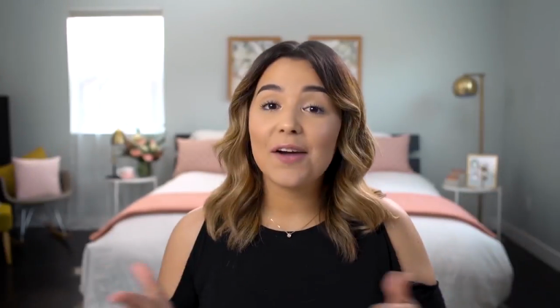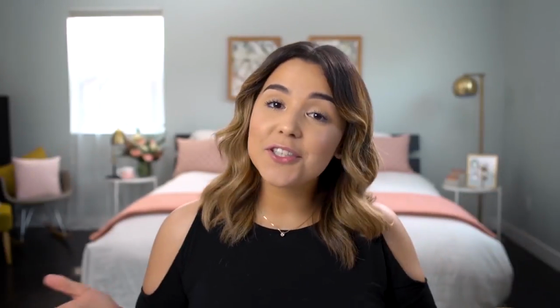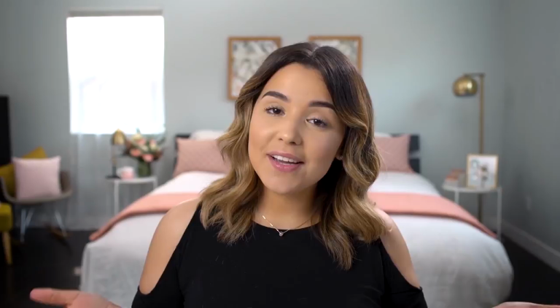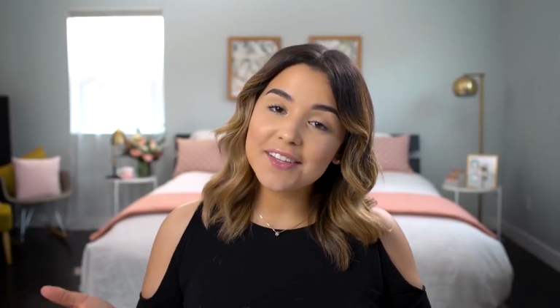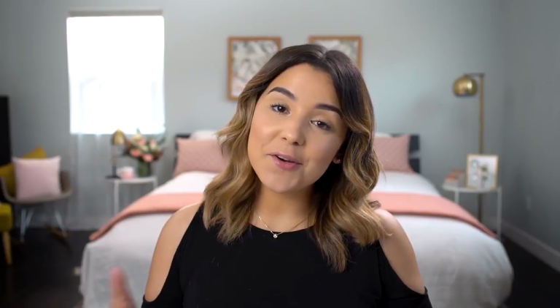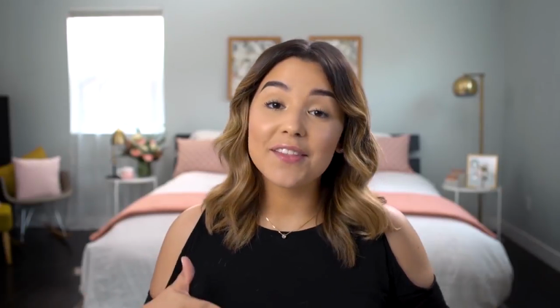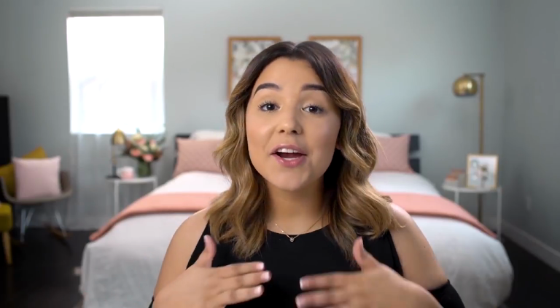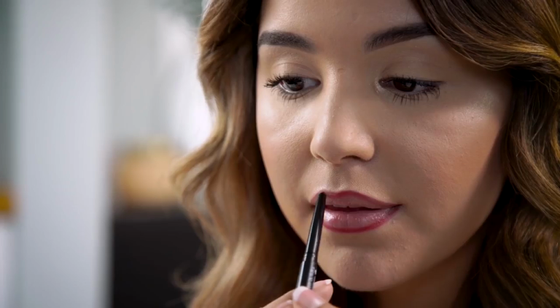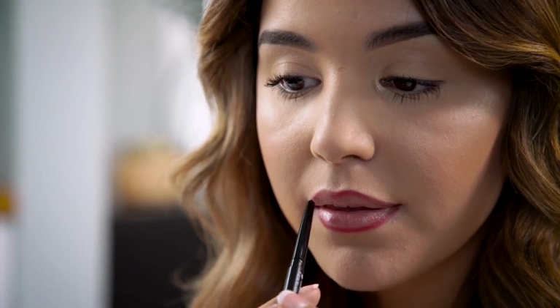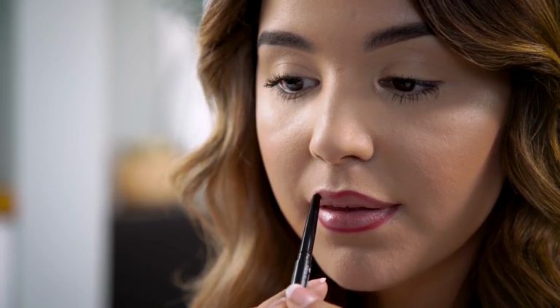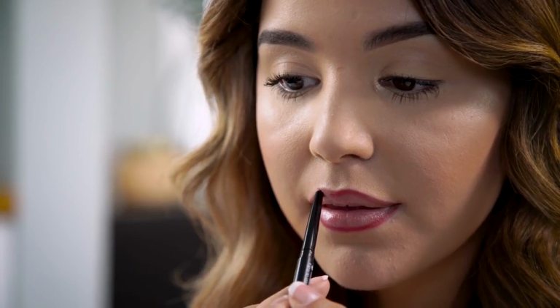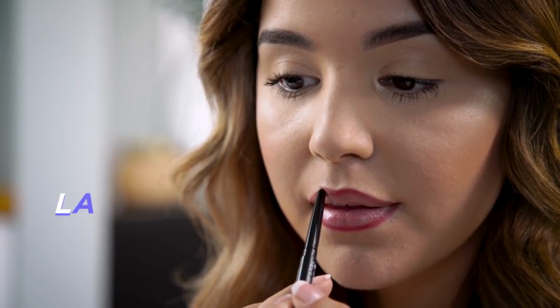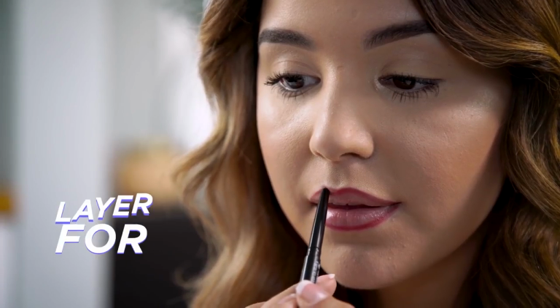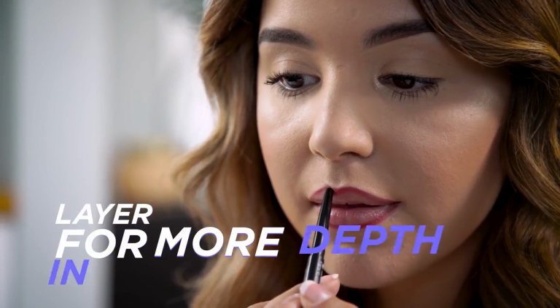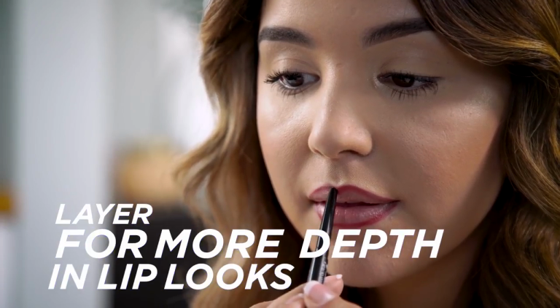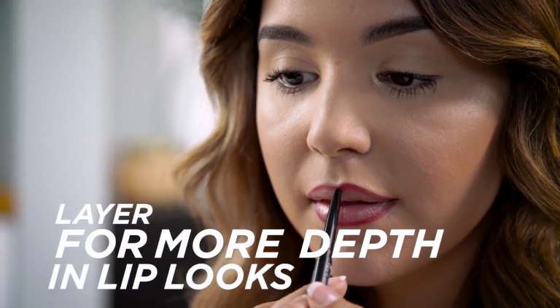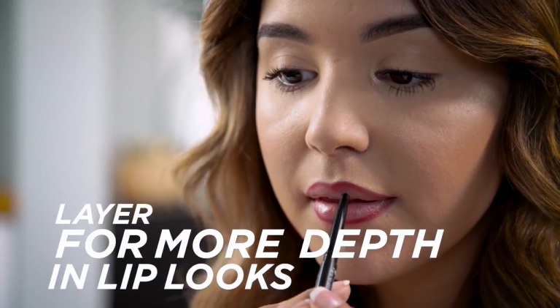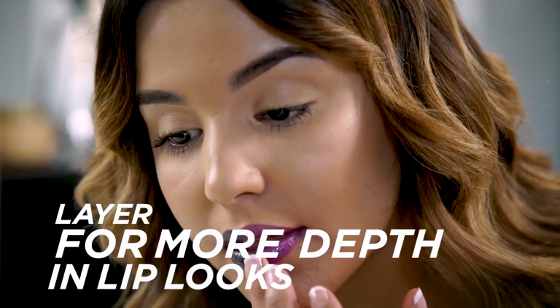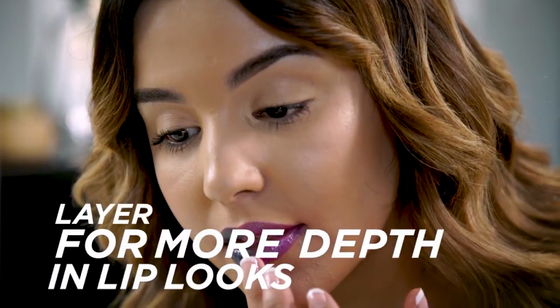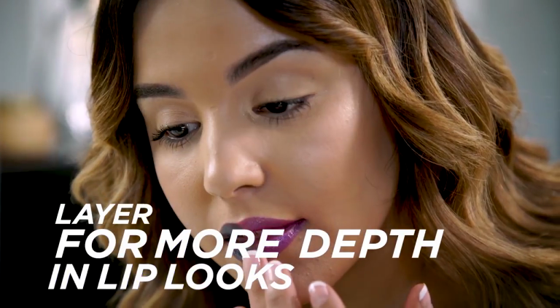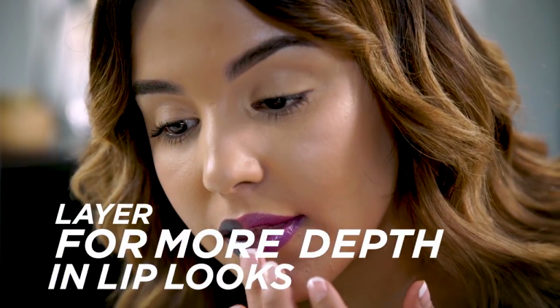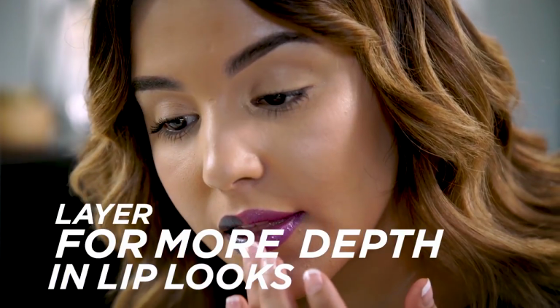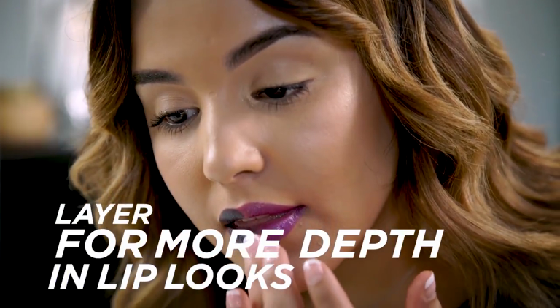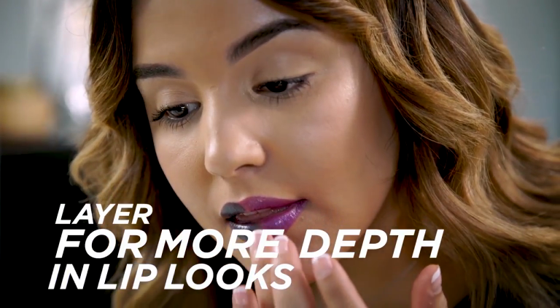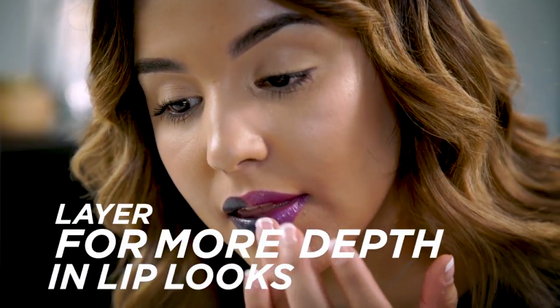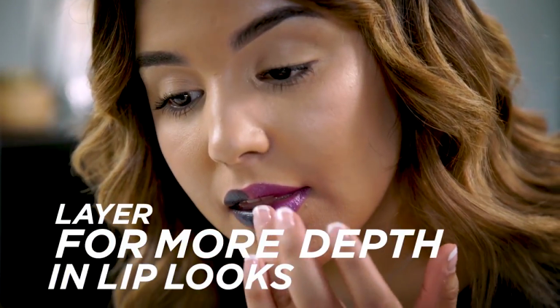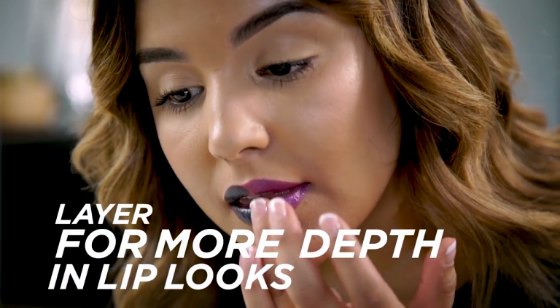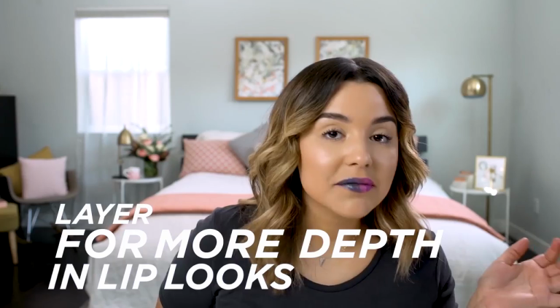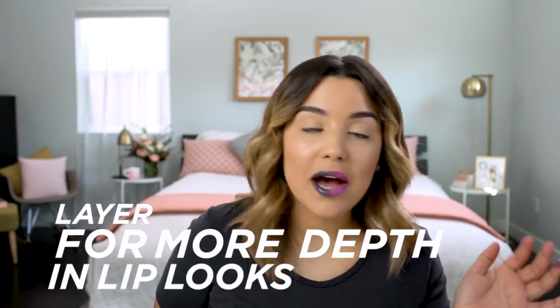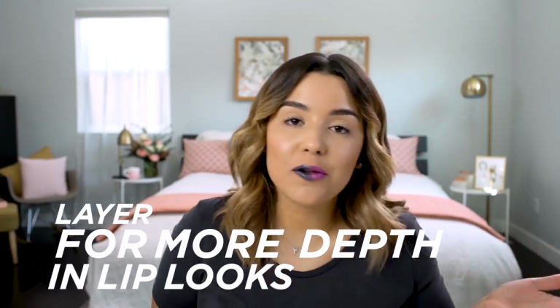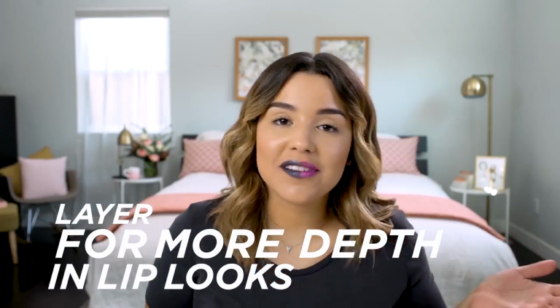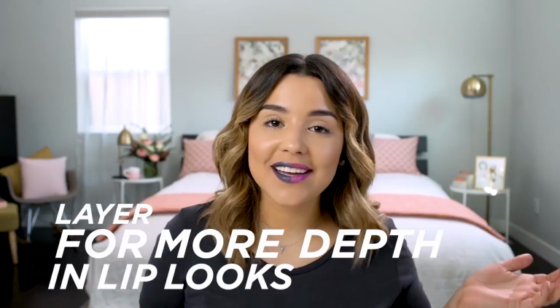I want you guys to know that layering is key to achieve a really nice shimmery multi-dimensional look. How cool is that?